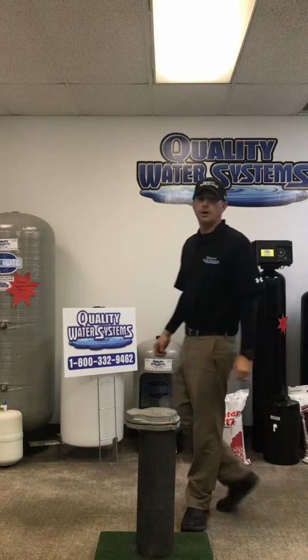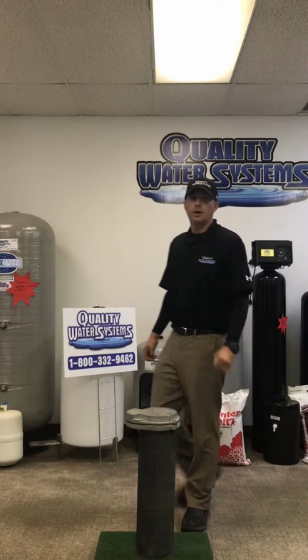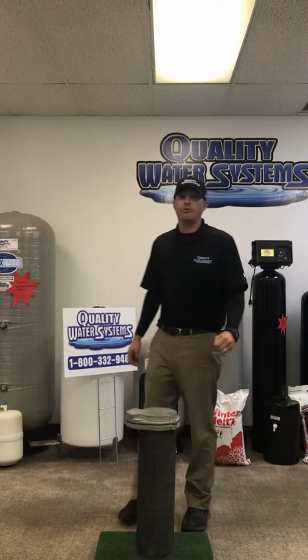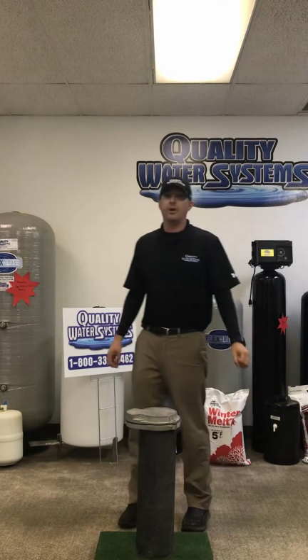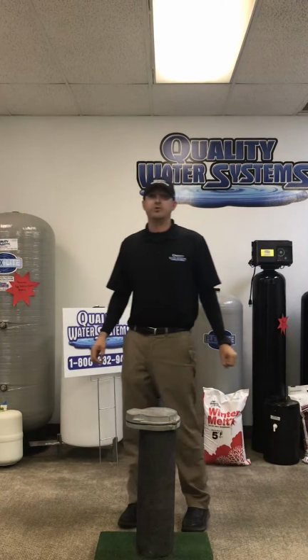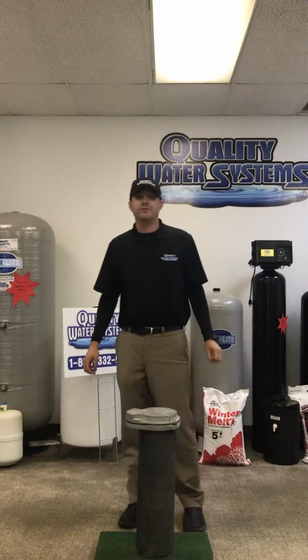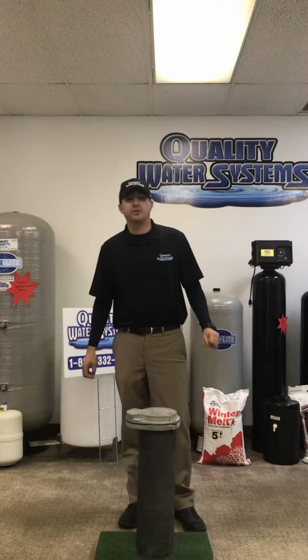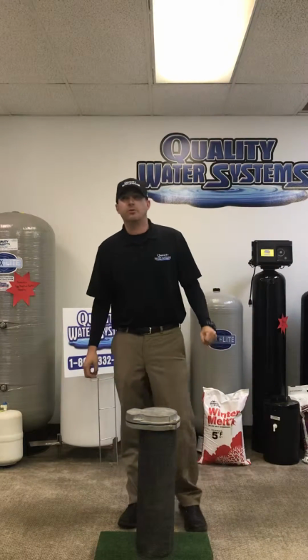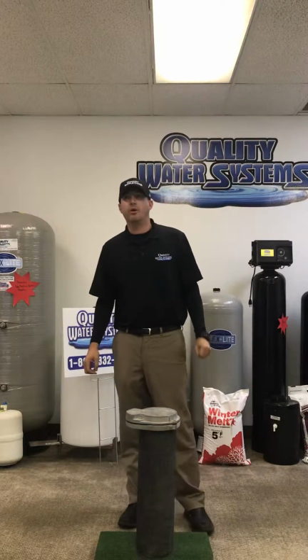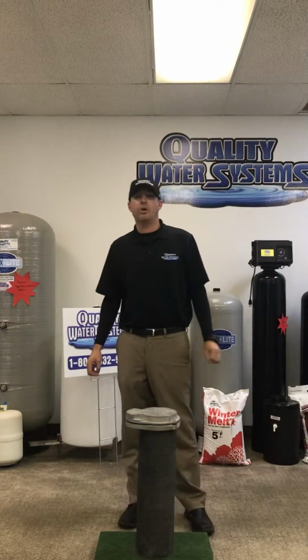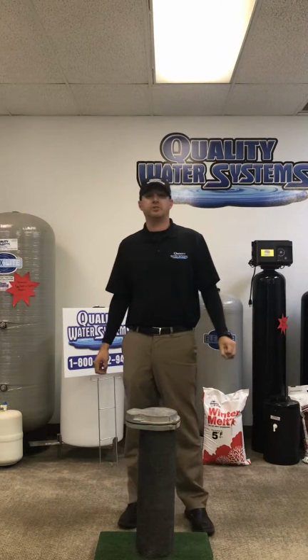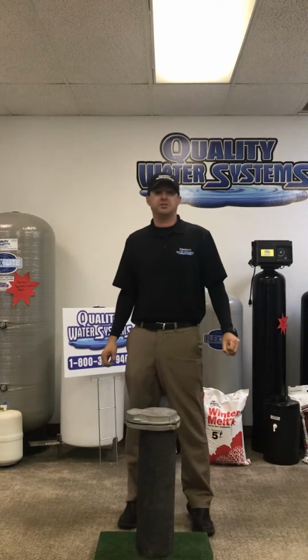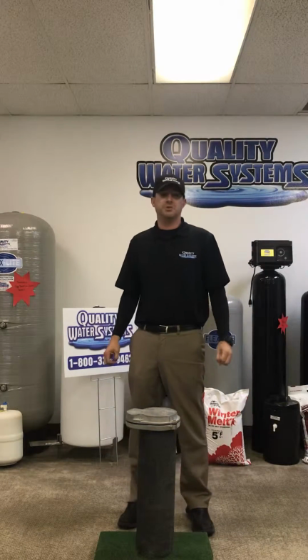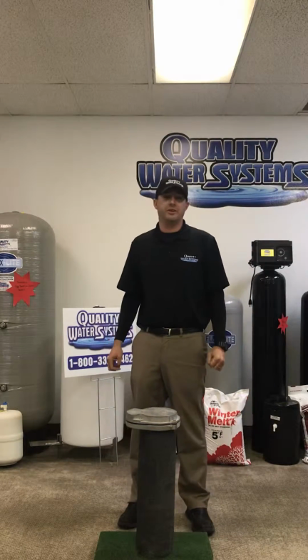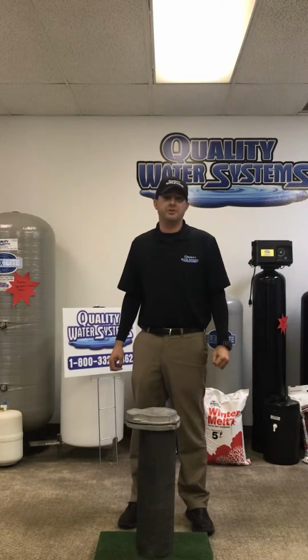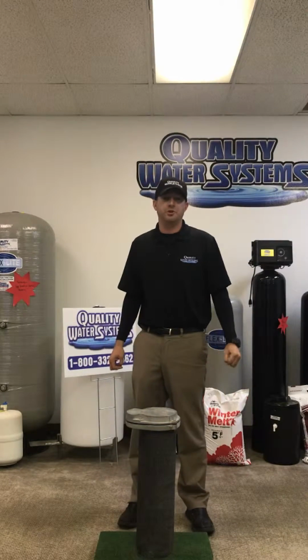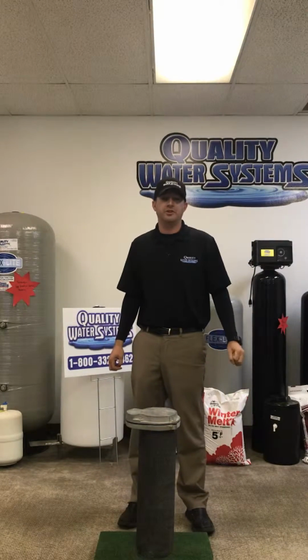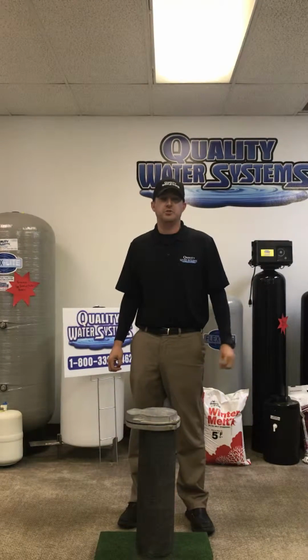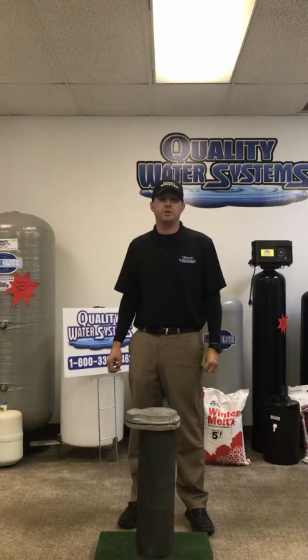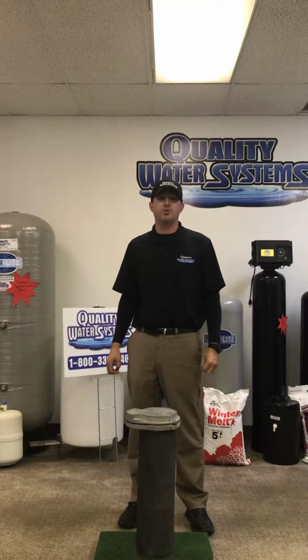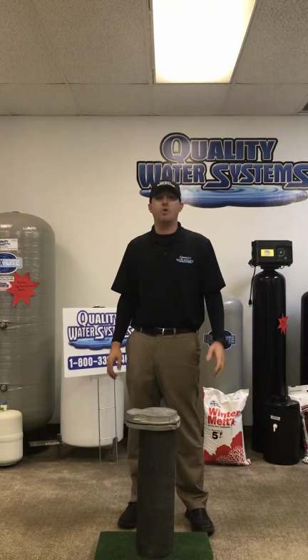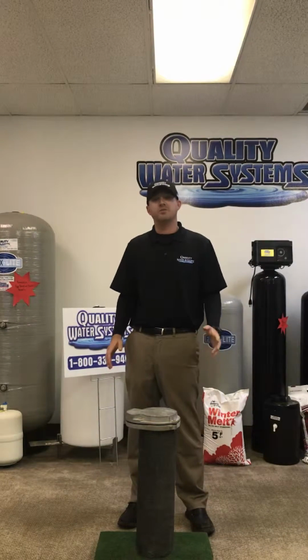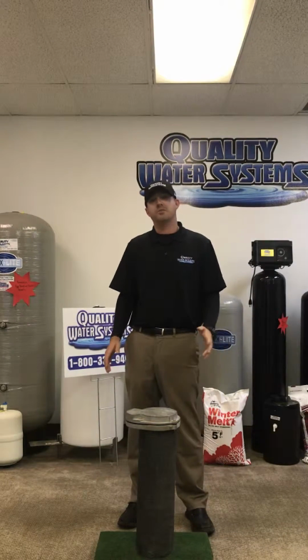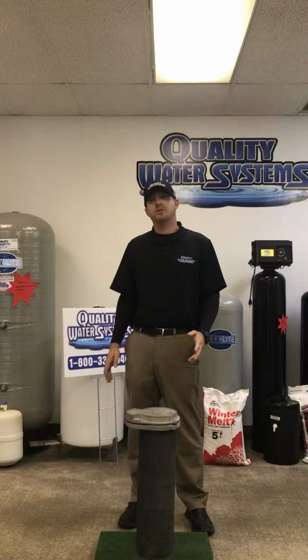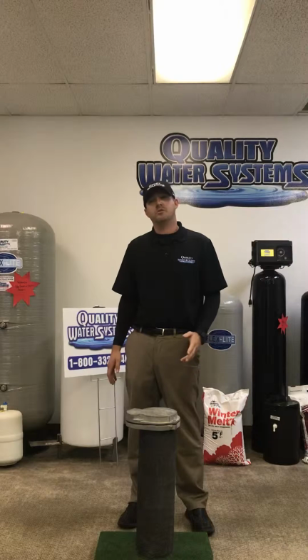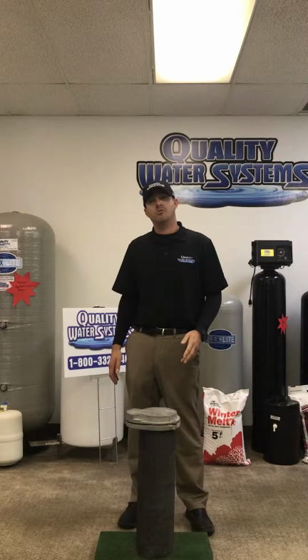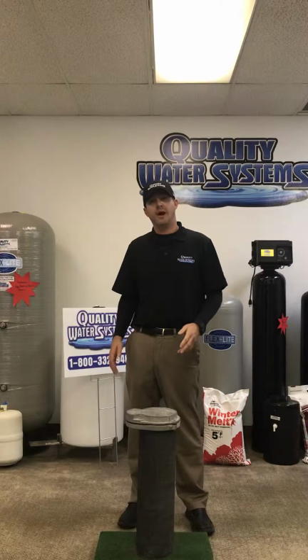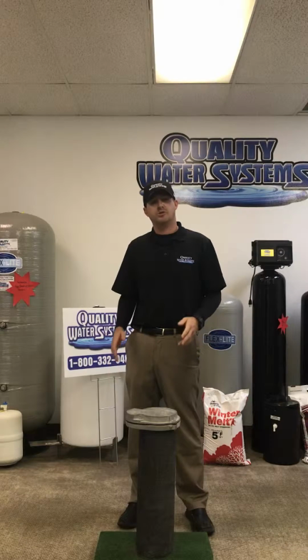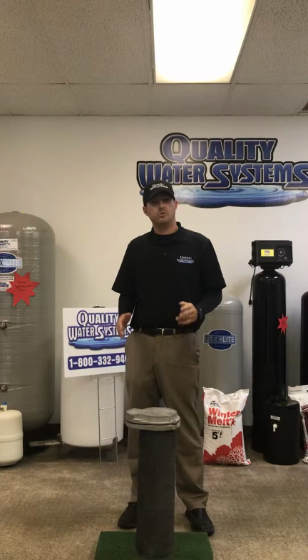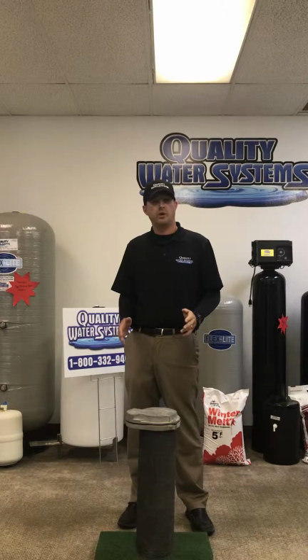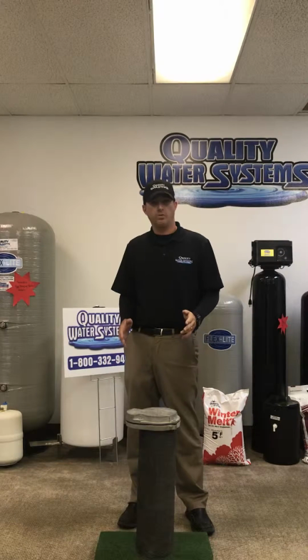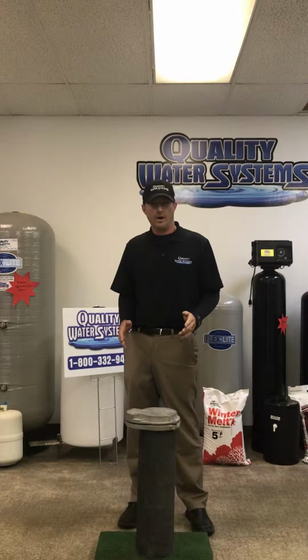Hello everyone, Travis here at Quality Water Systems and RNS Drilling. Just wanted to go over some things with you about your water well.